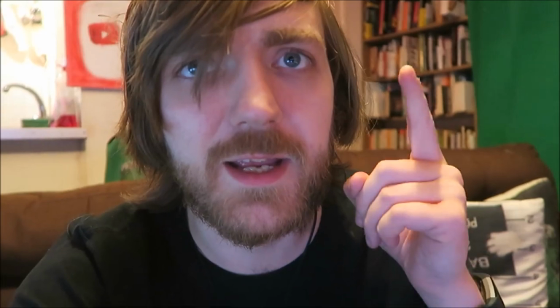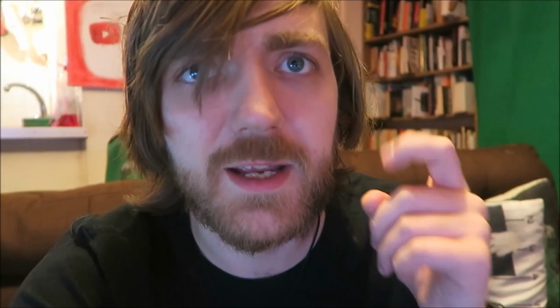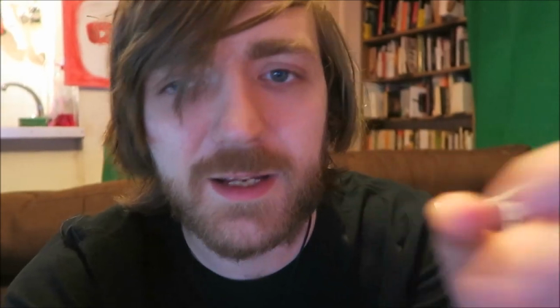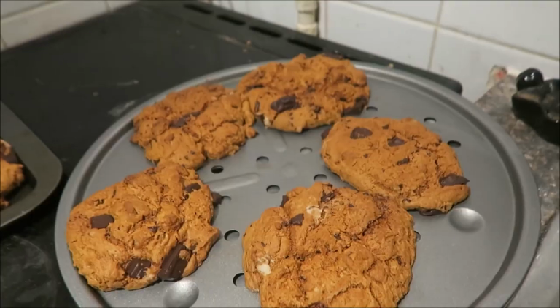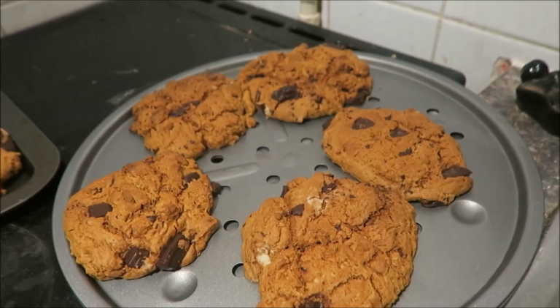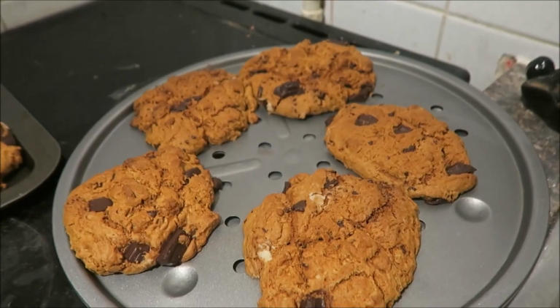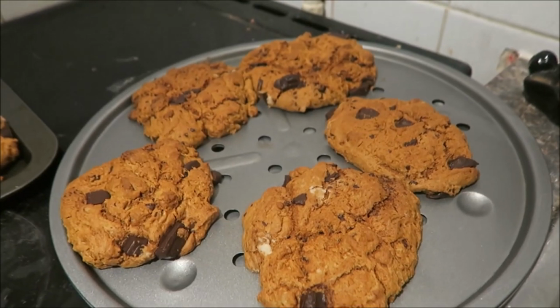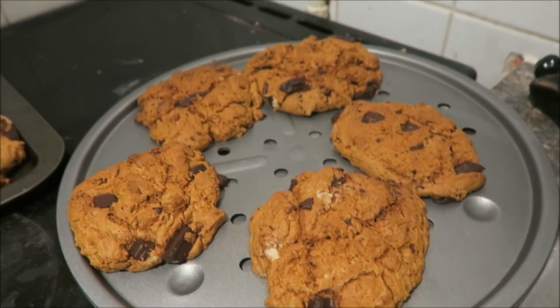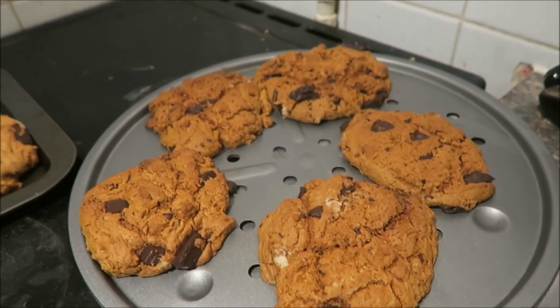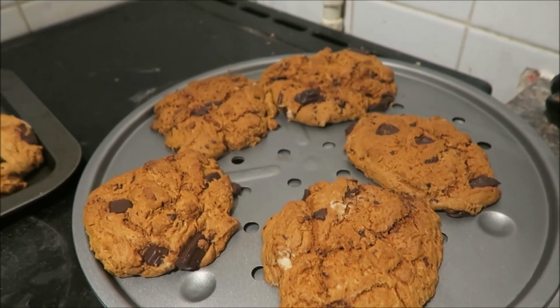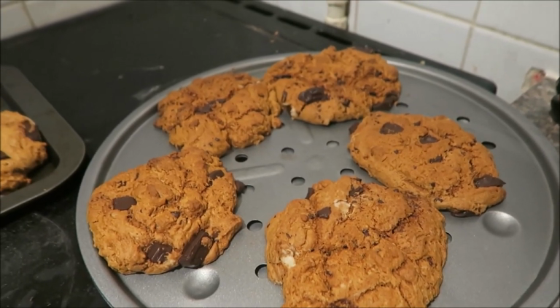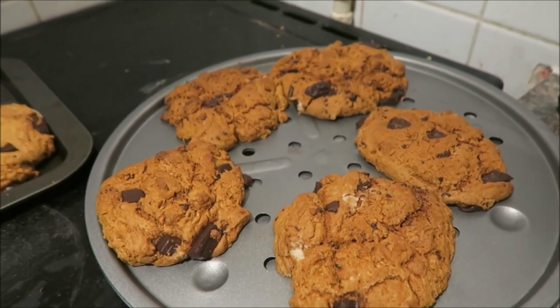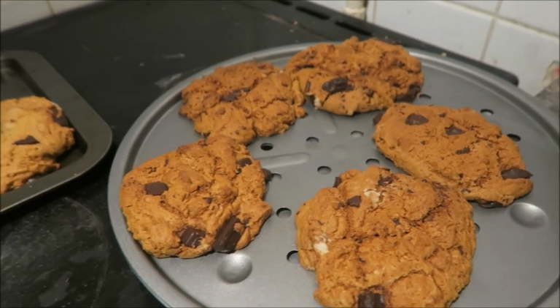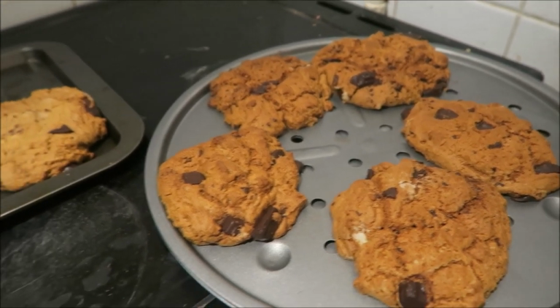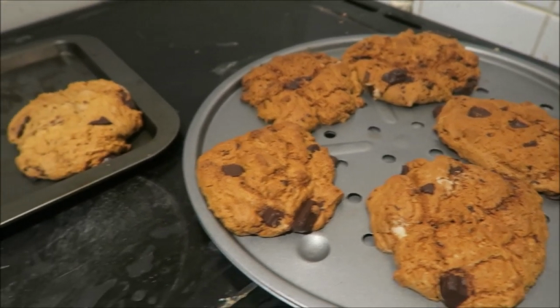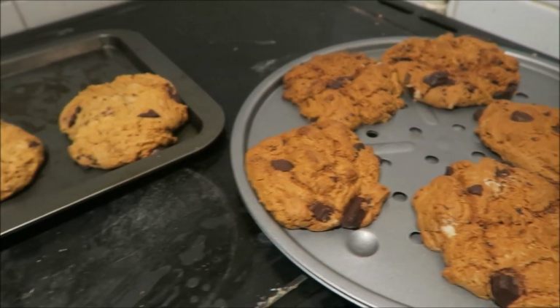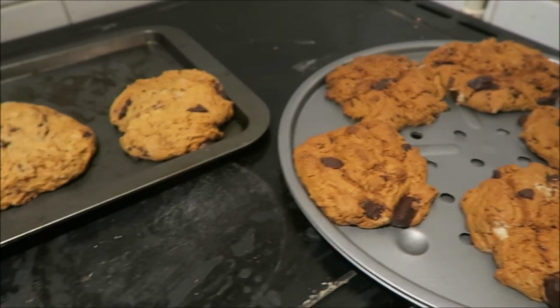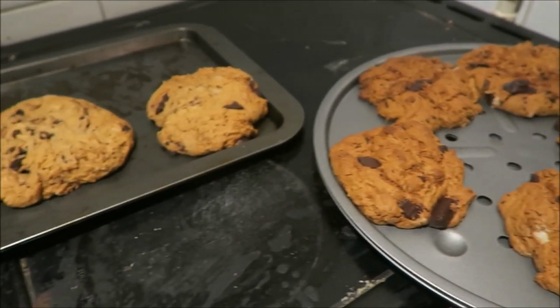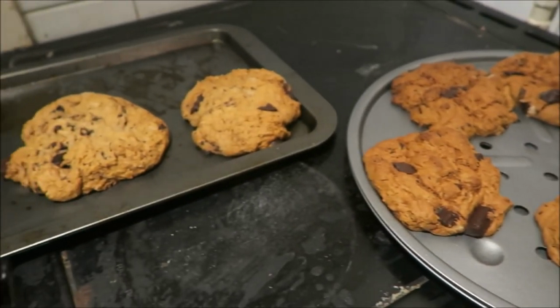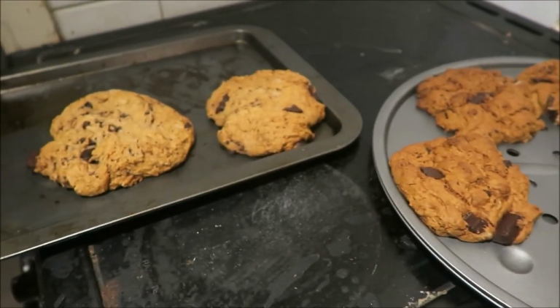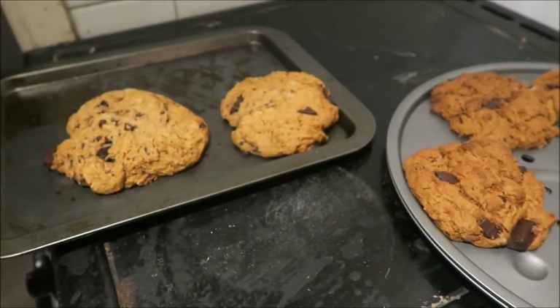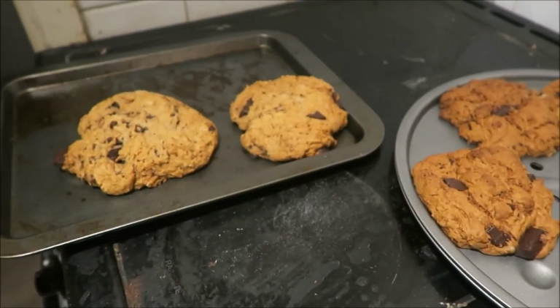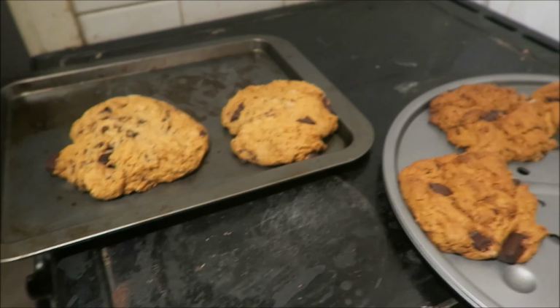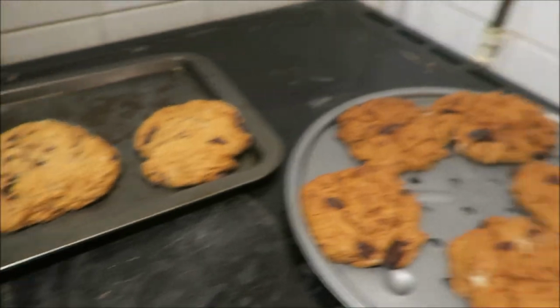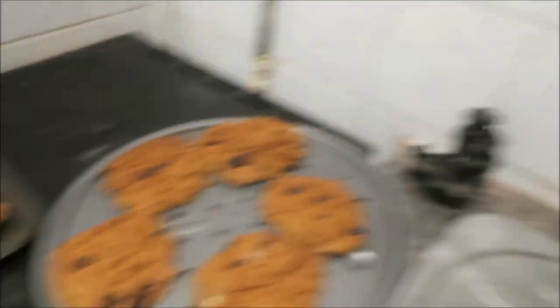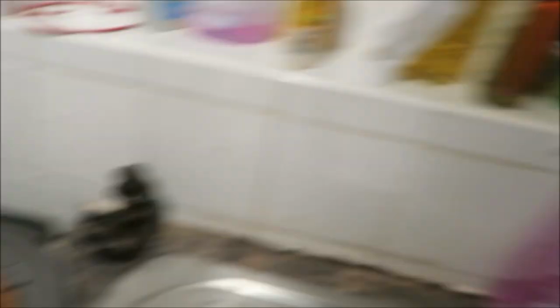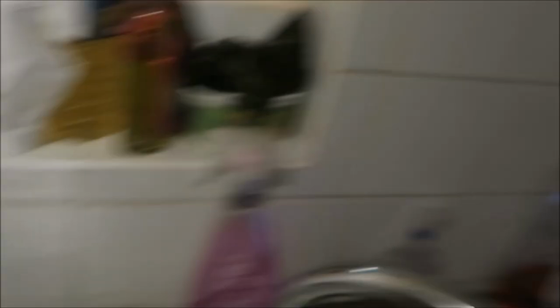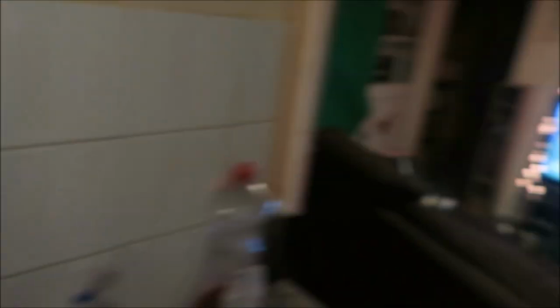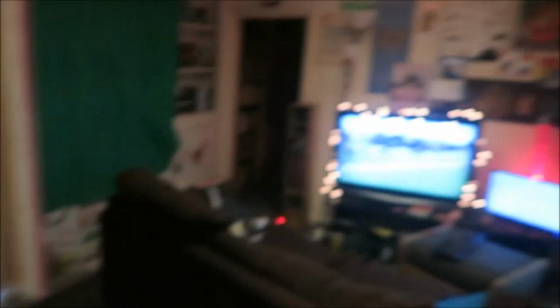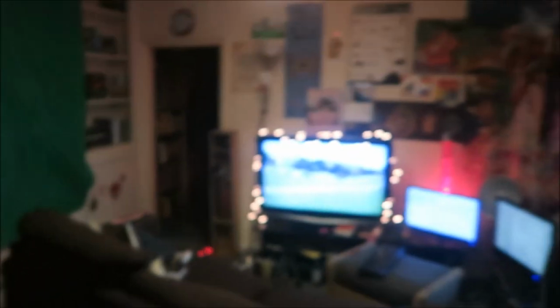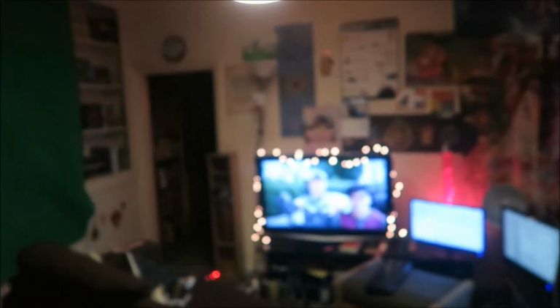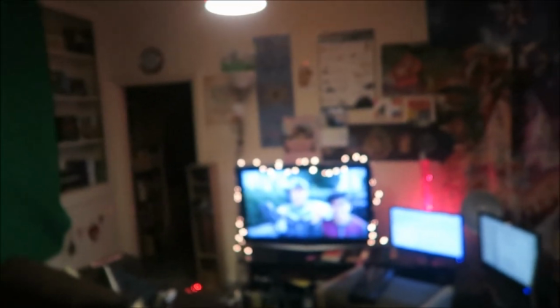I made cookies, and I'm watching Devon Supertramp.